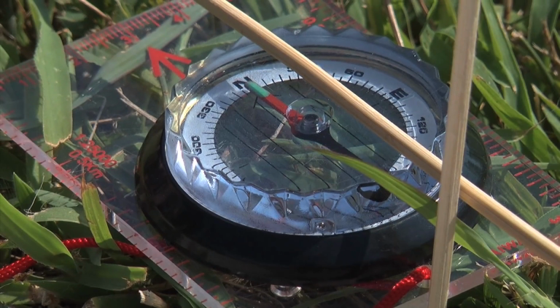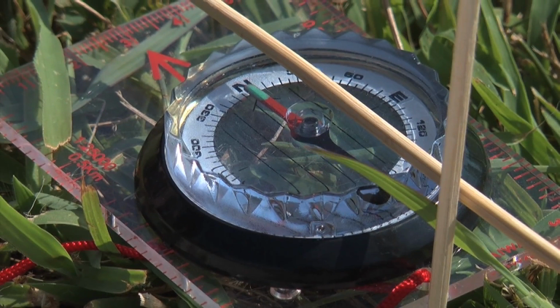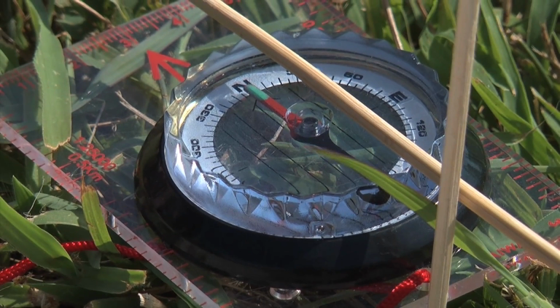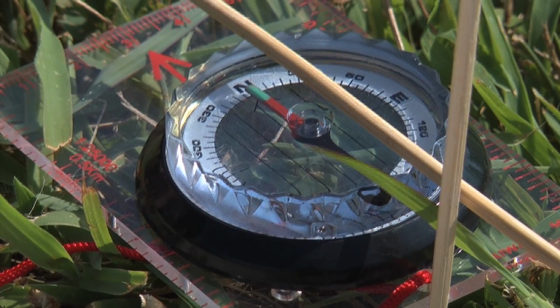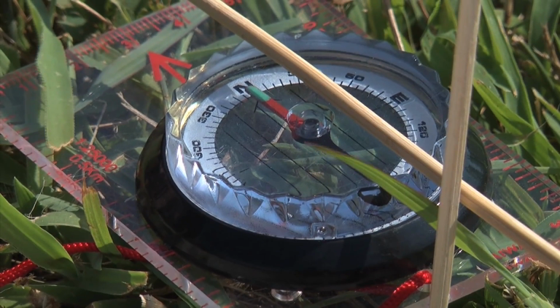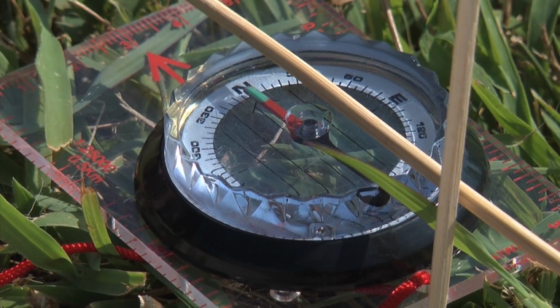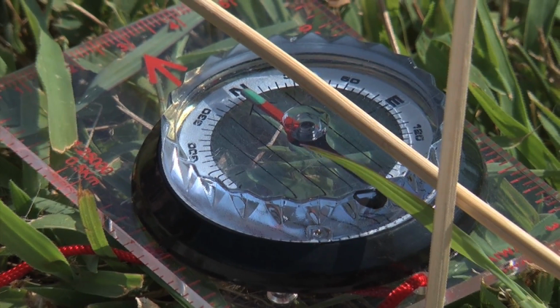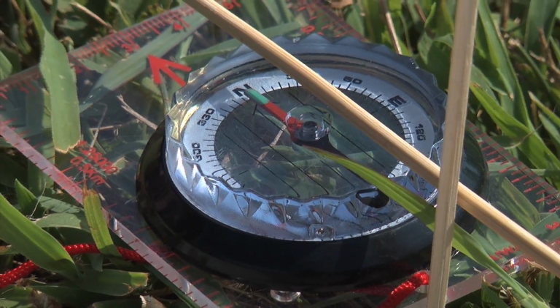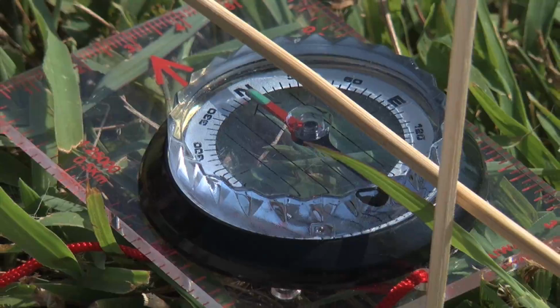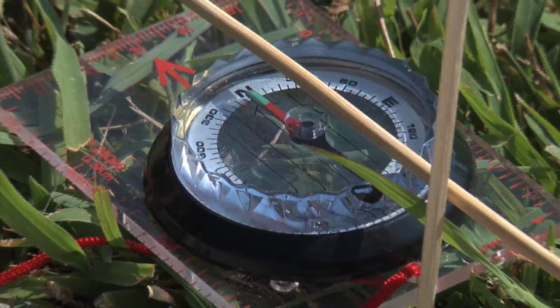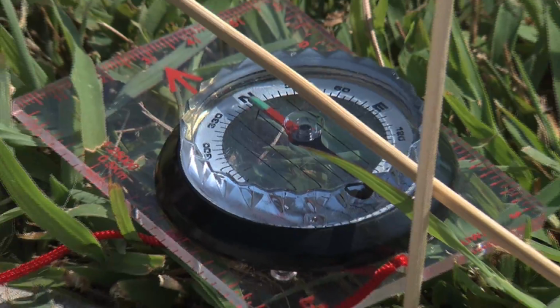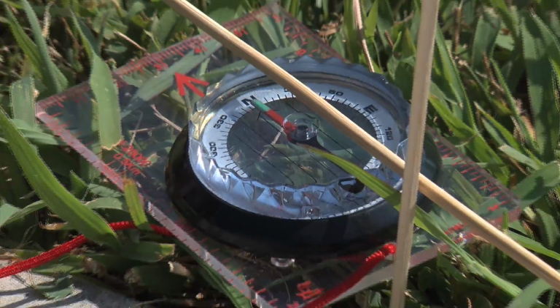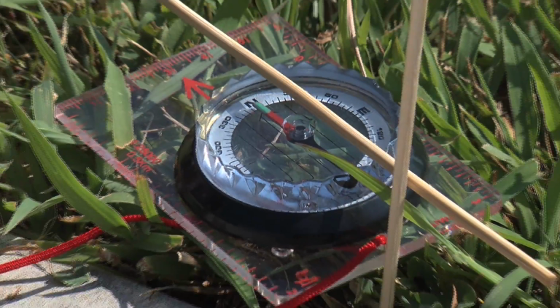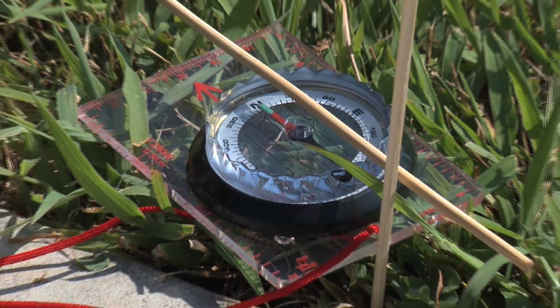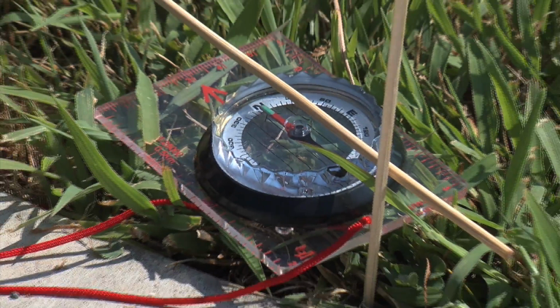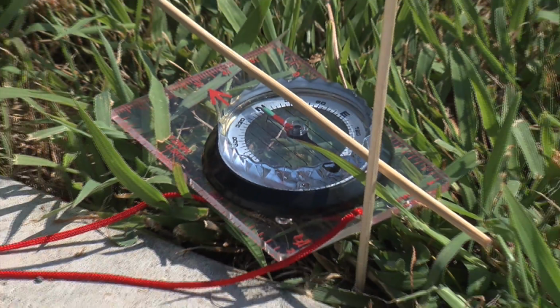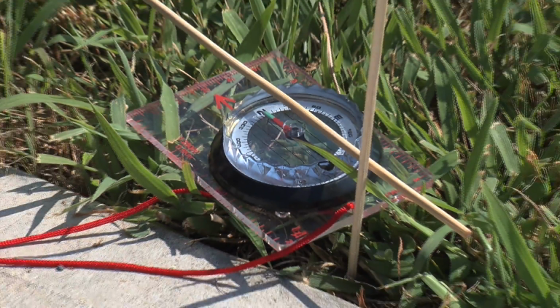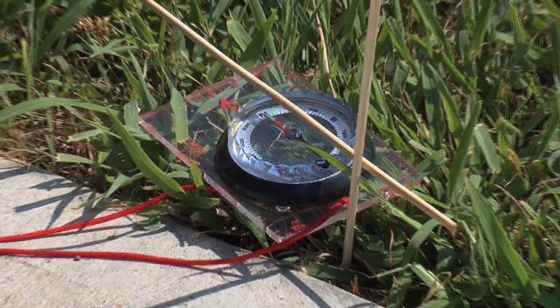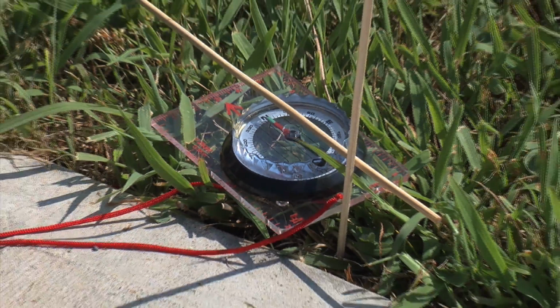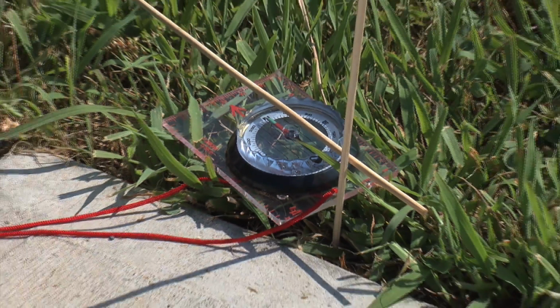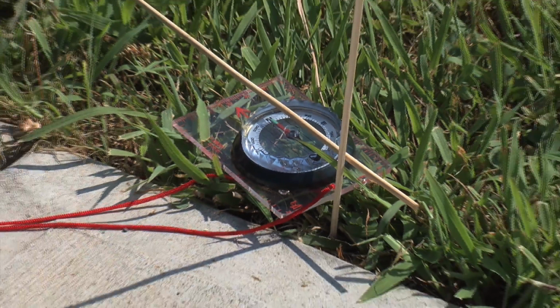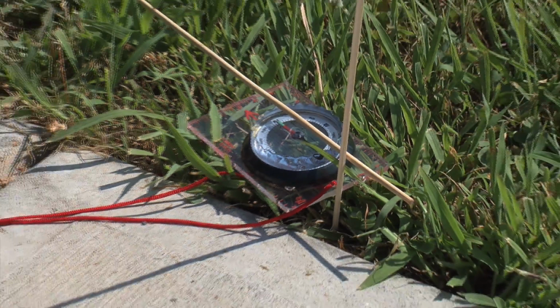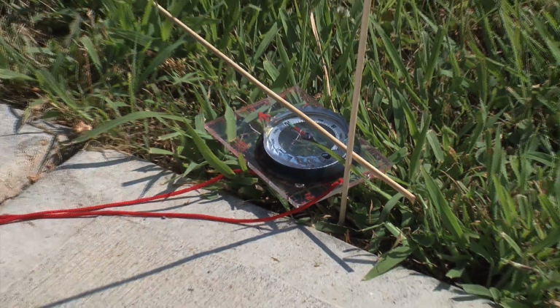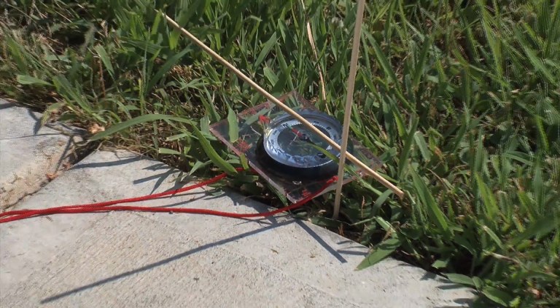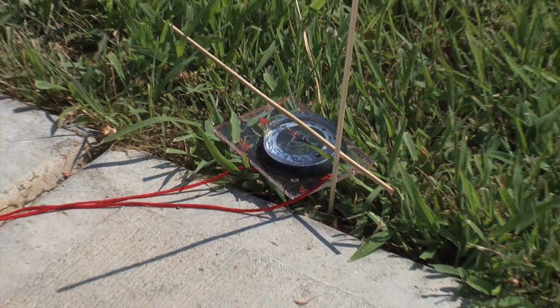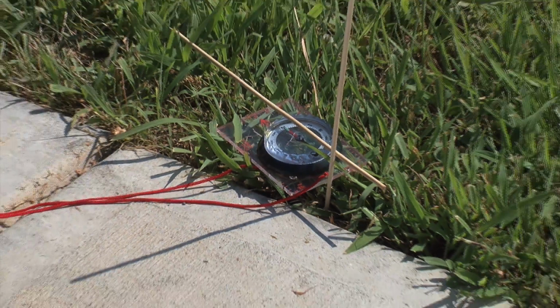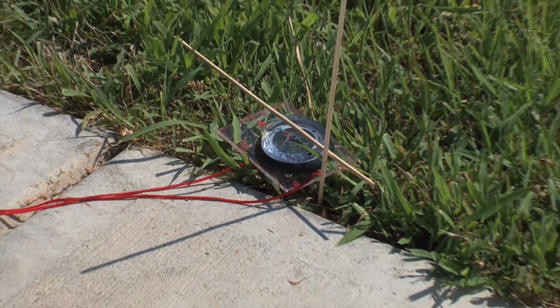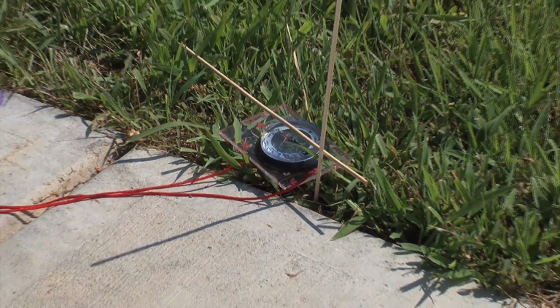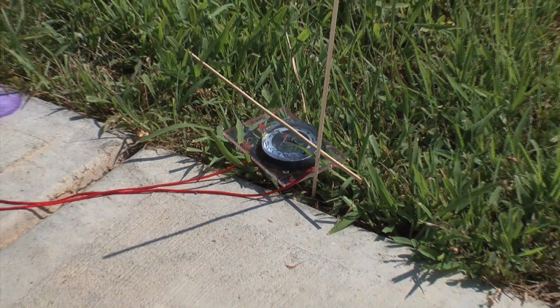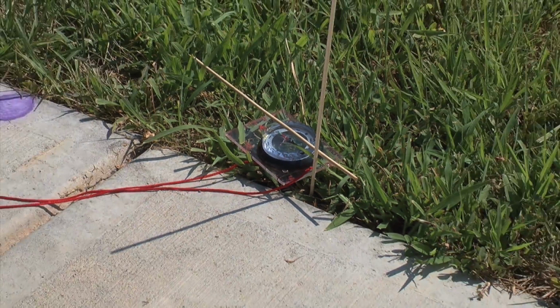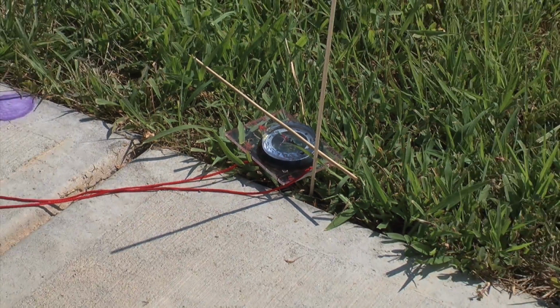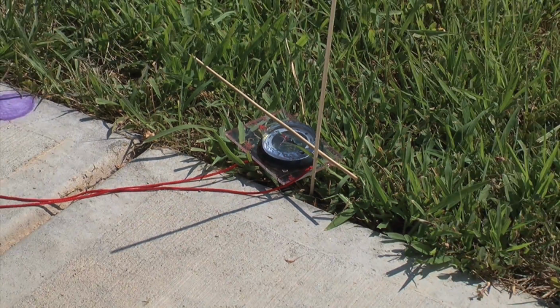From the second activity, they learned how to find the sun in the sky. They will need to use this information to position their solar ovens outside.